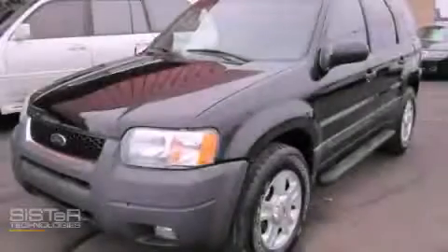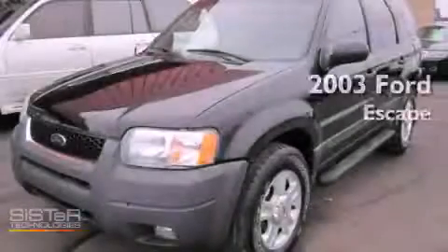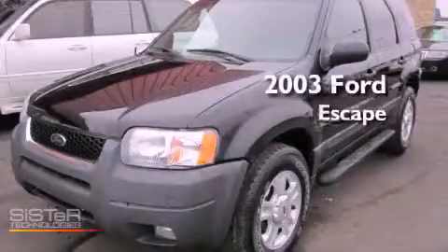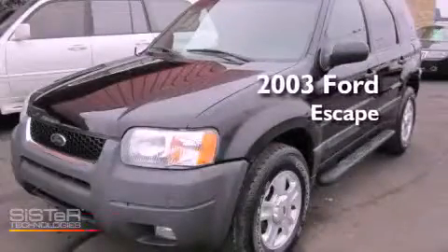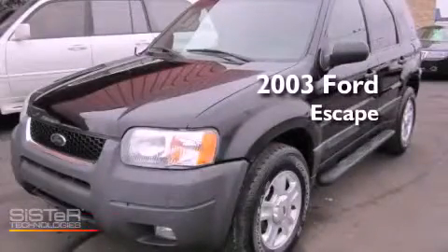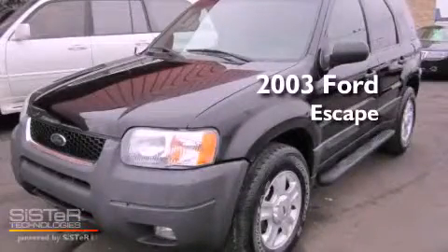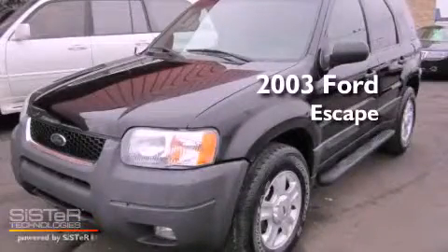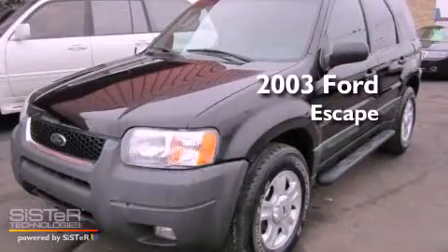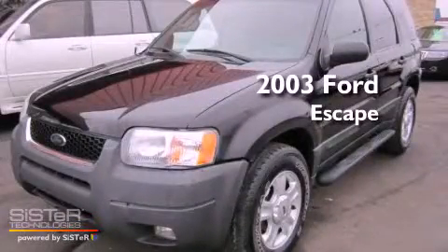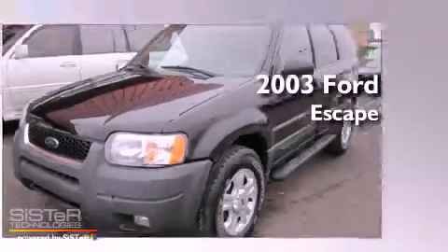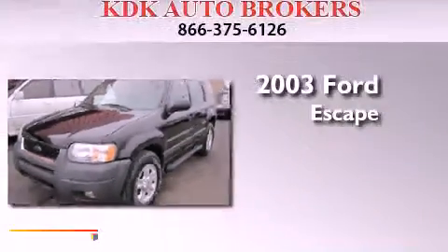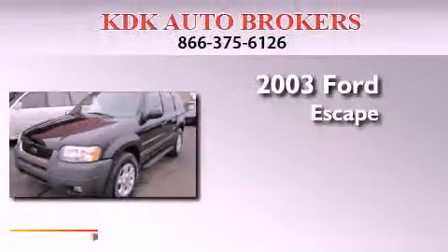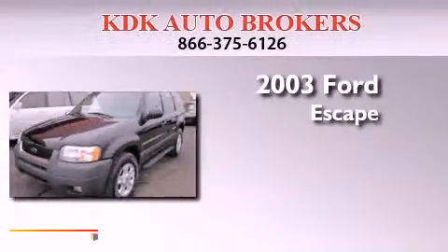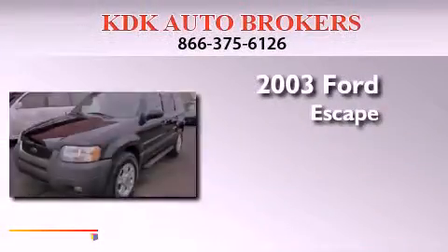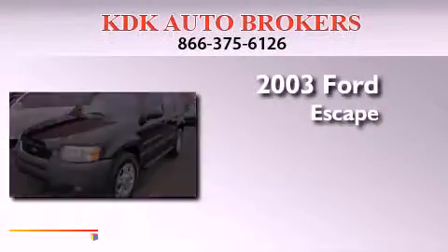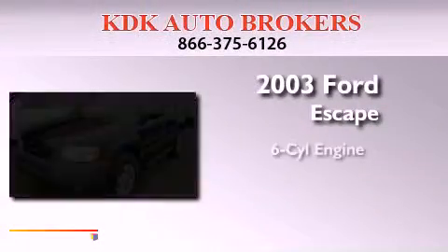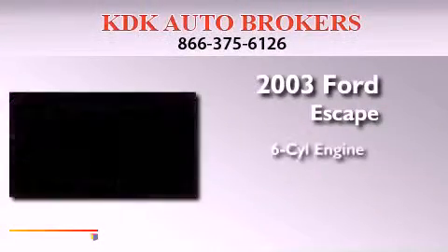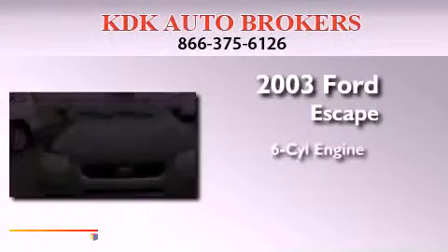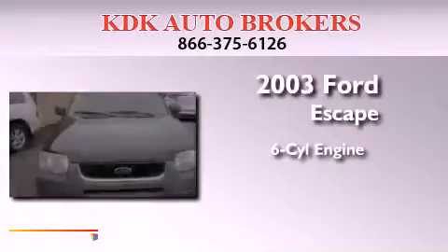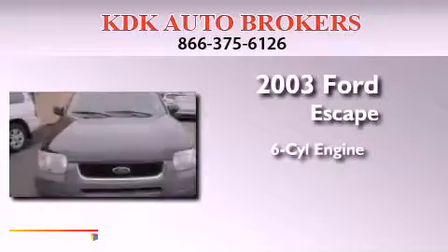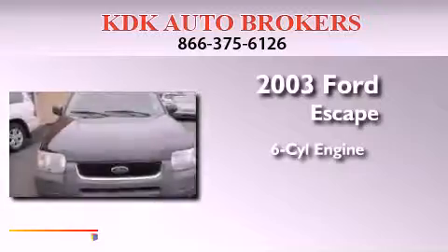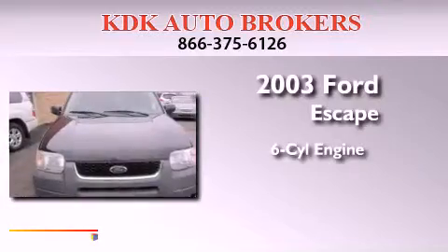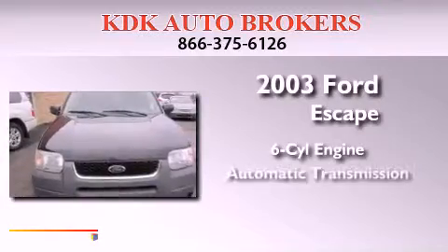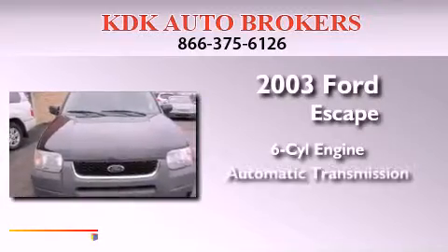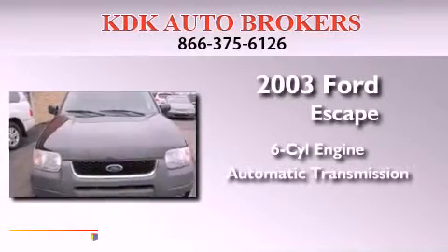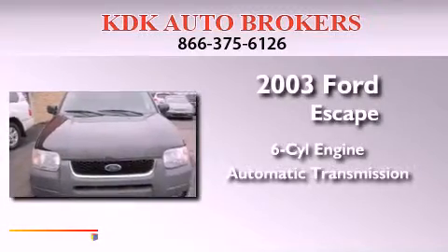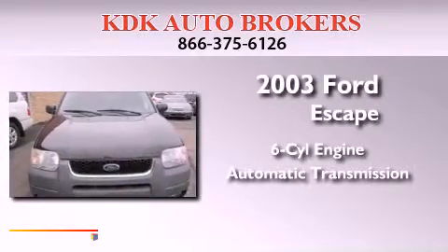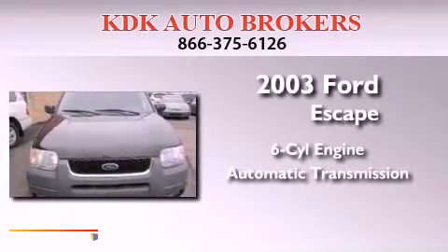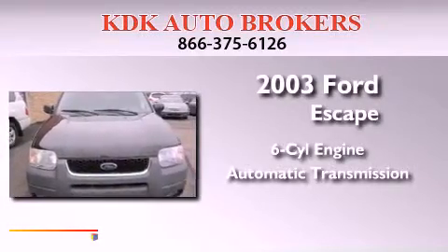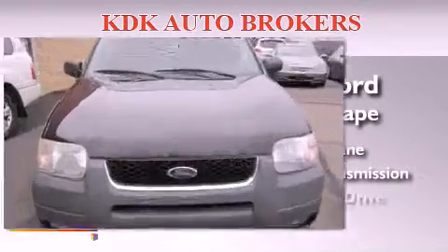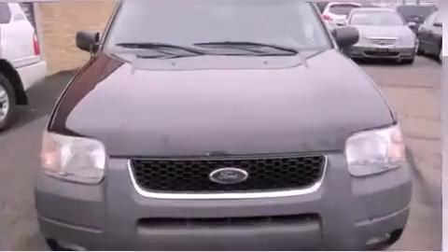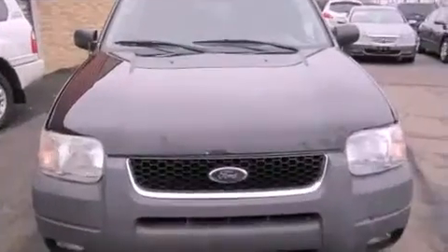This is a 2003 Ford Escape. It has a six-cylinder engine, an automatic transmission, and four-wheel drive.